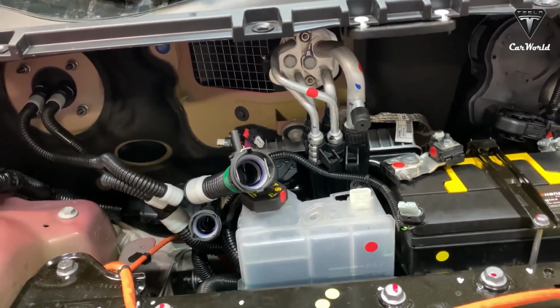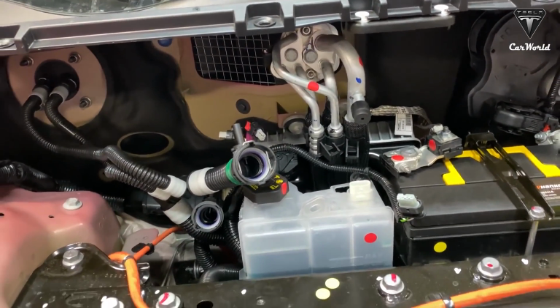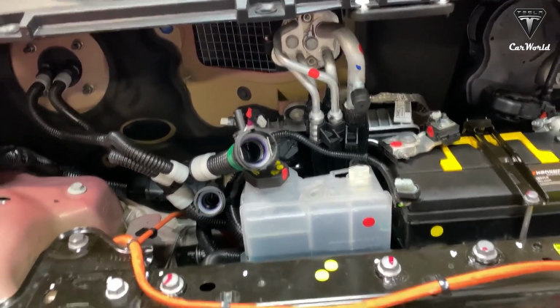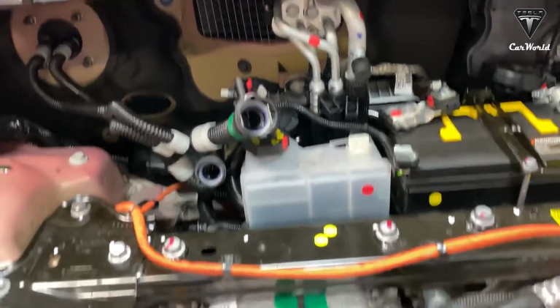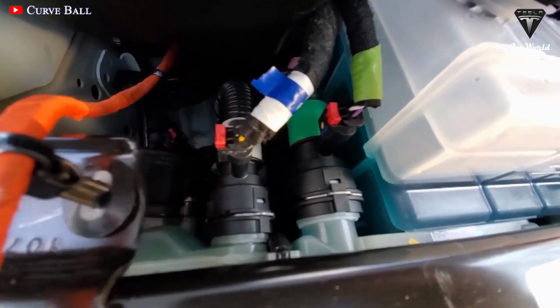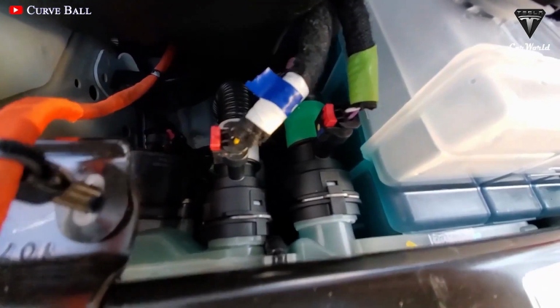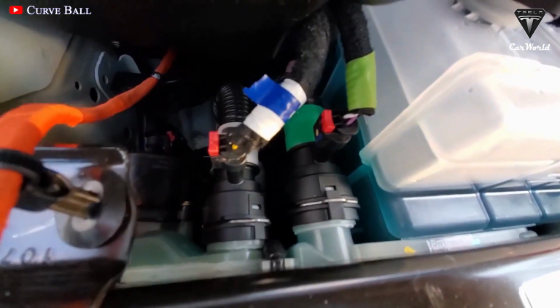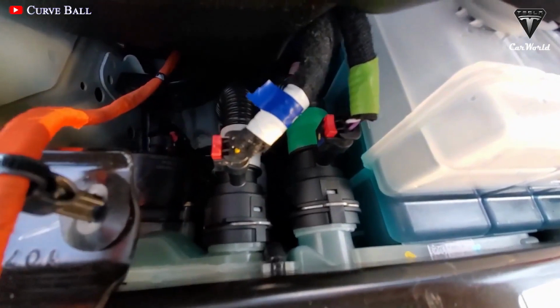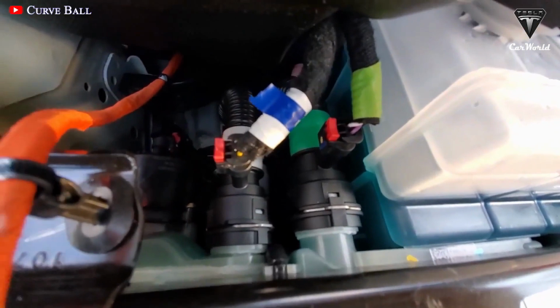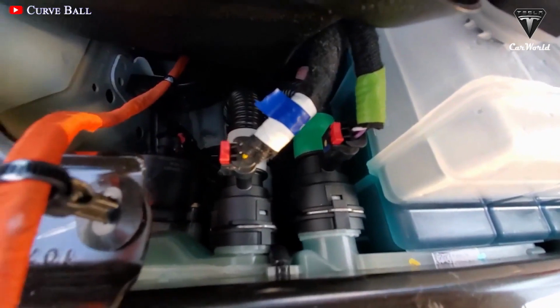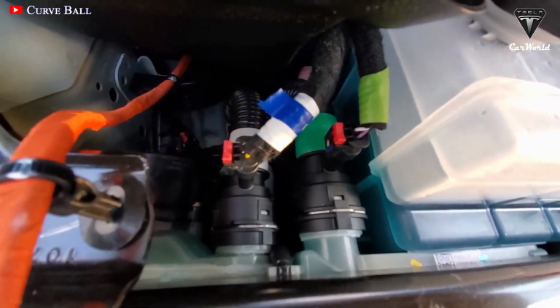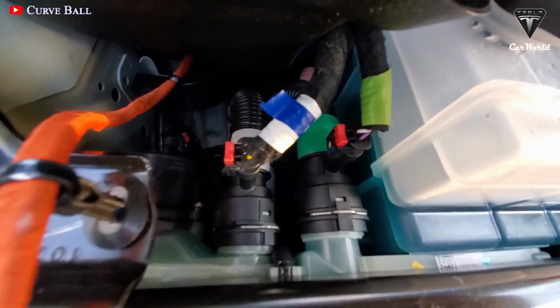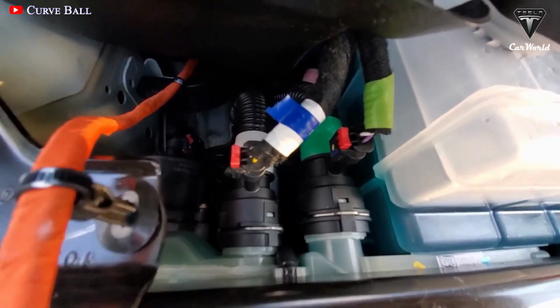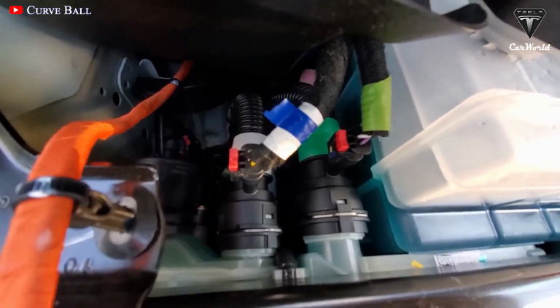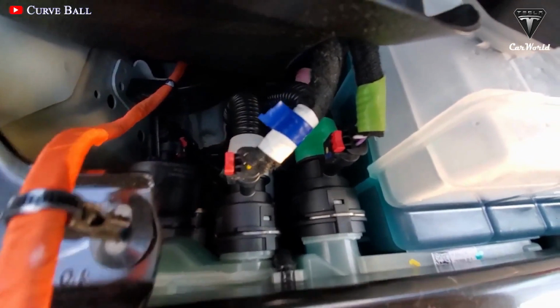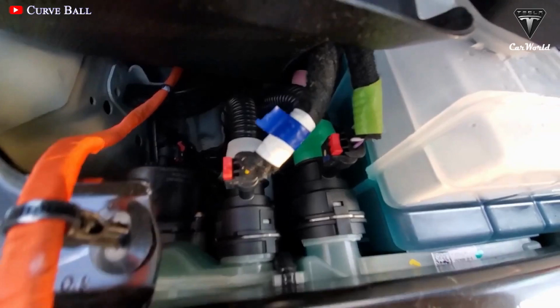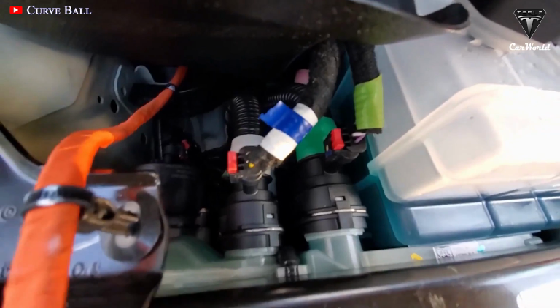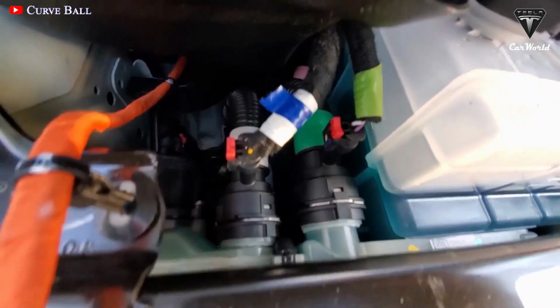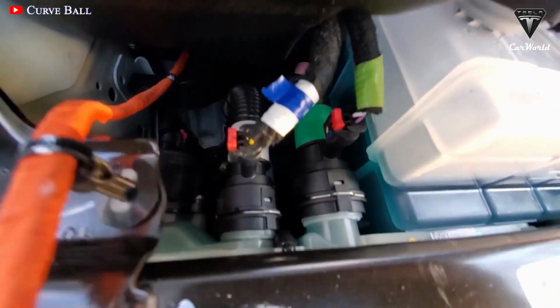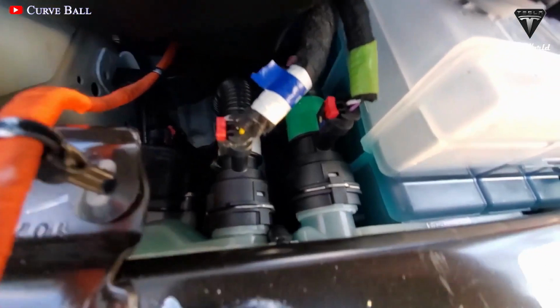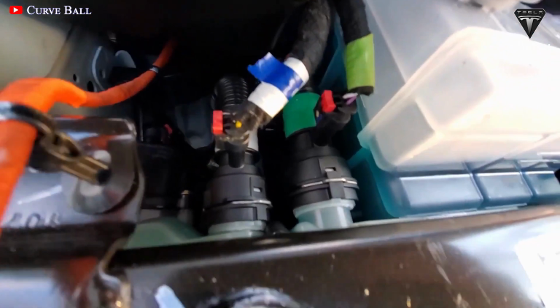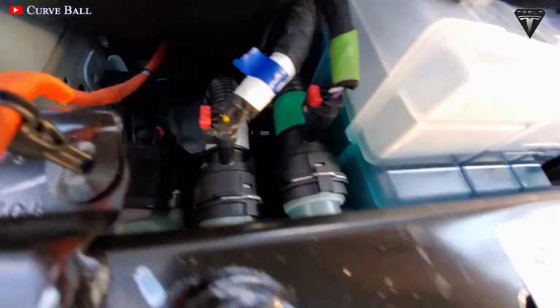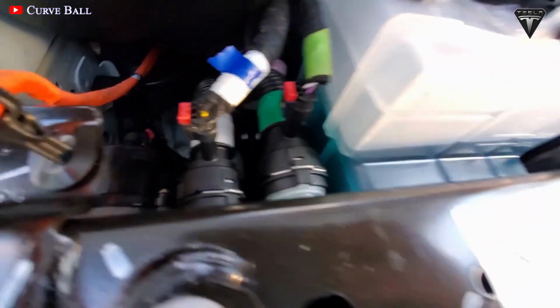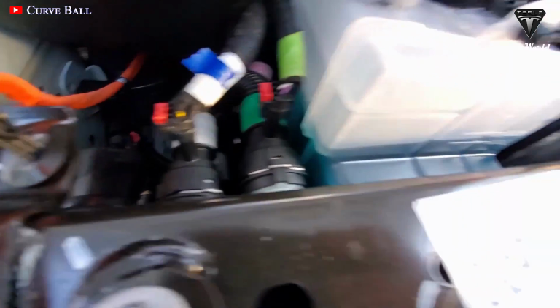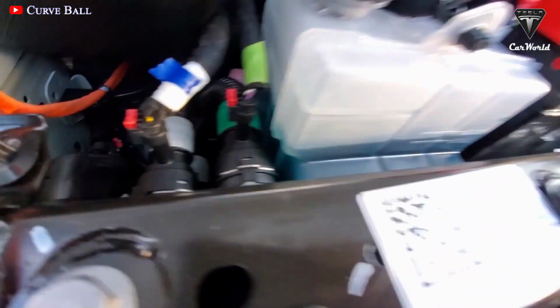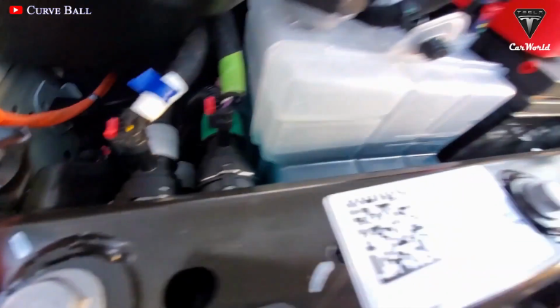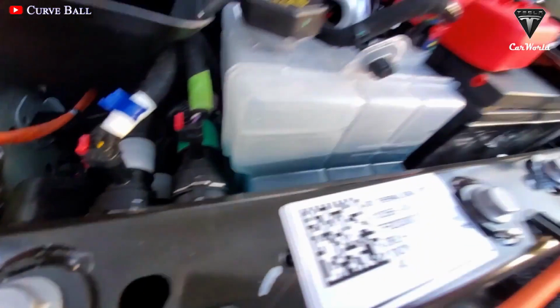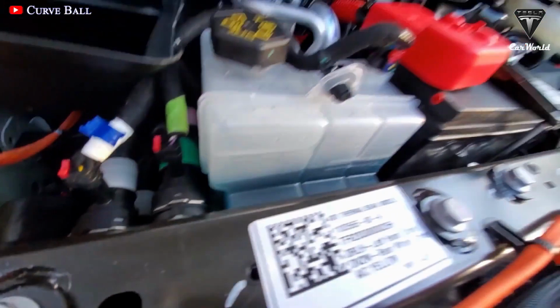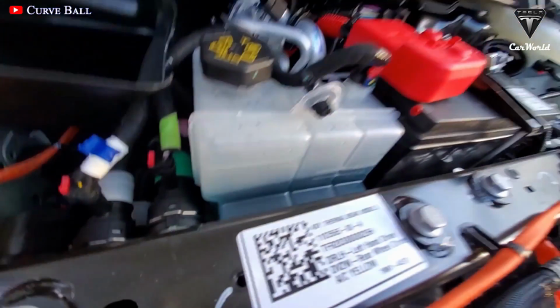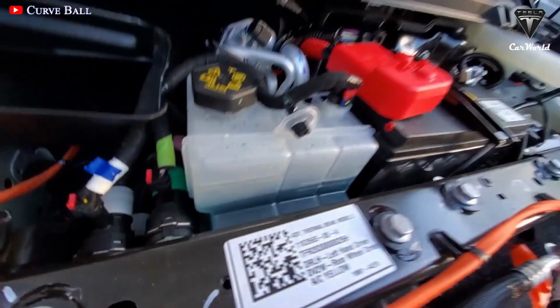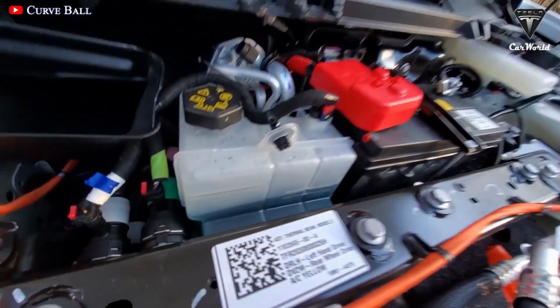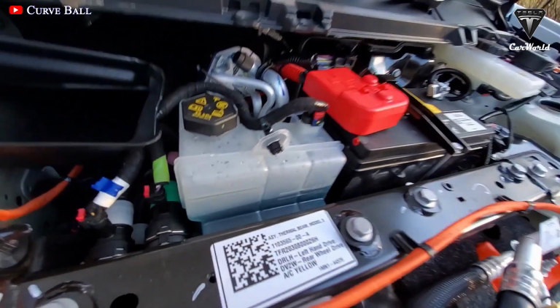How do you feel about Cybertruck's new heat pump system? Let us know your thoughts in the comment section below.